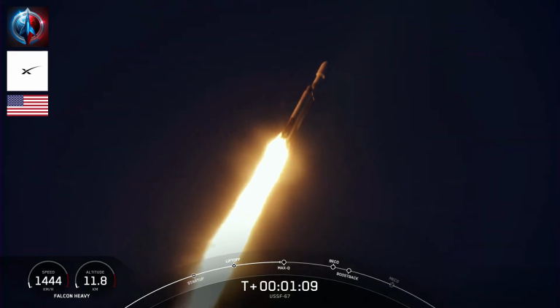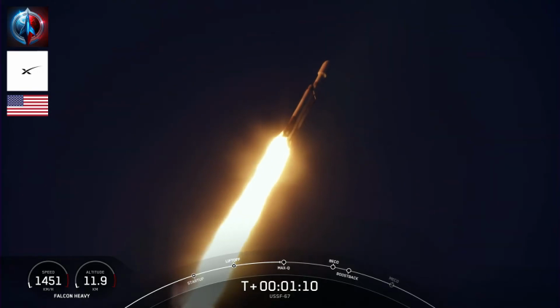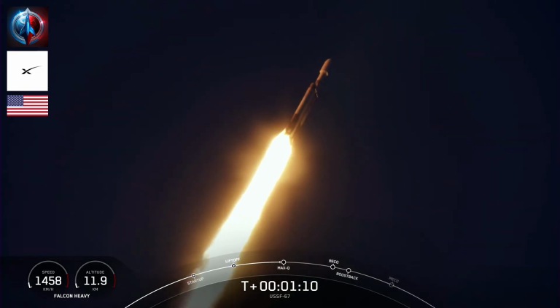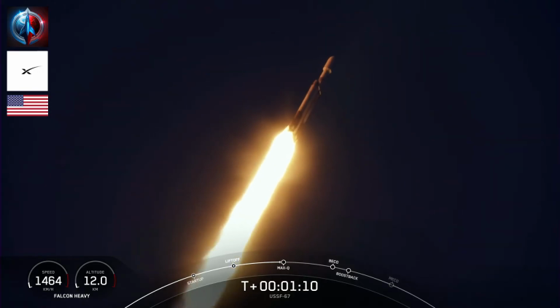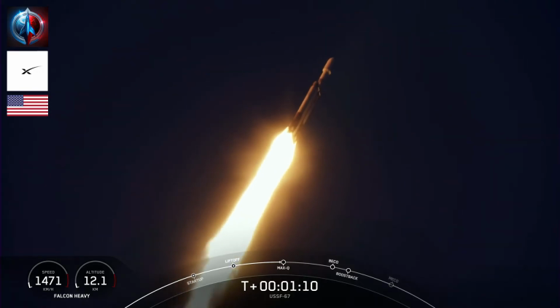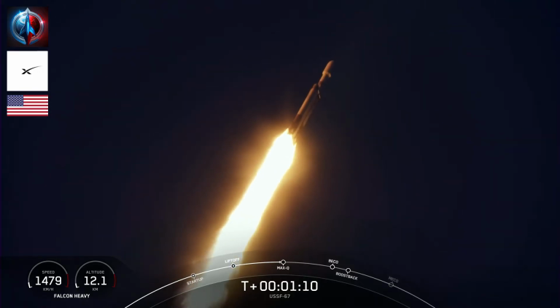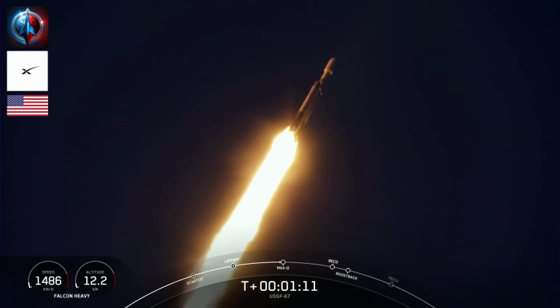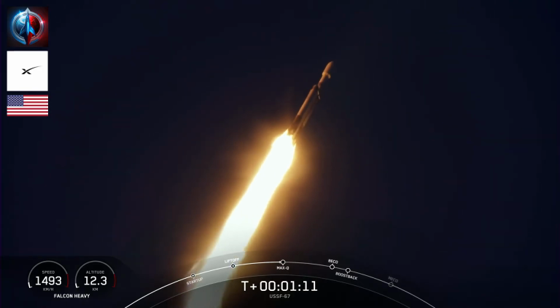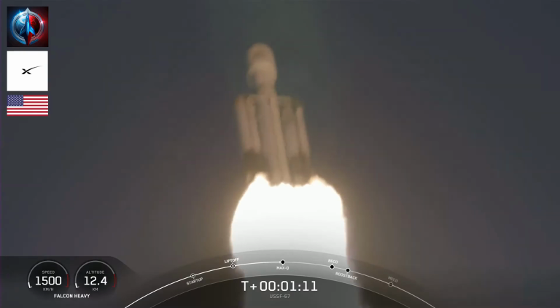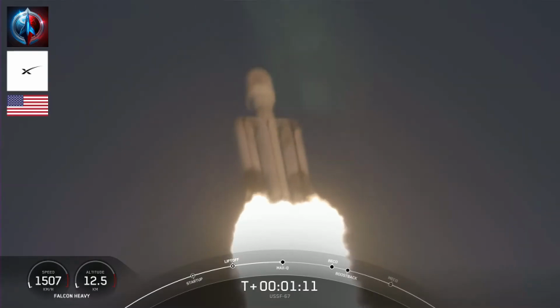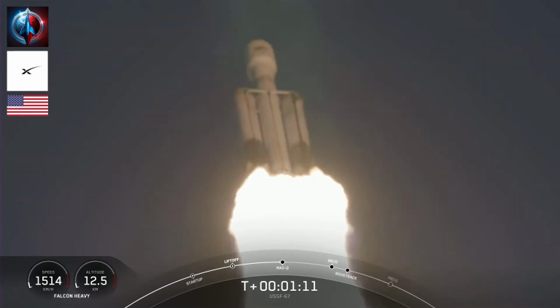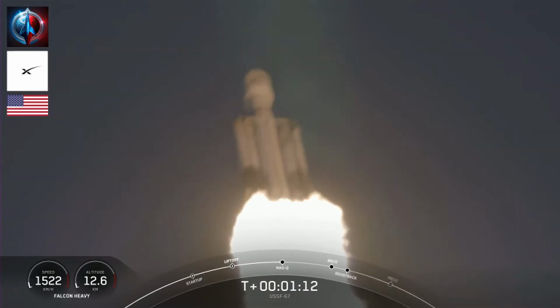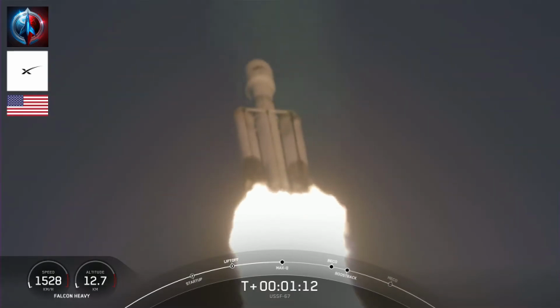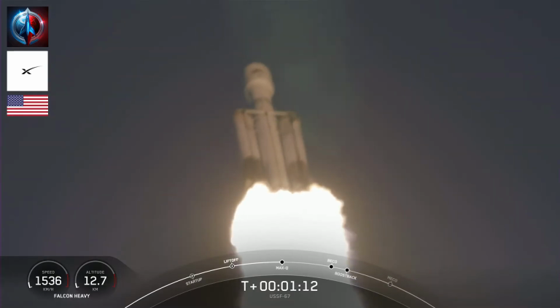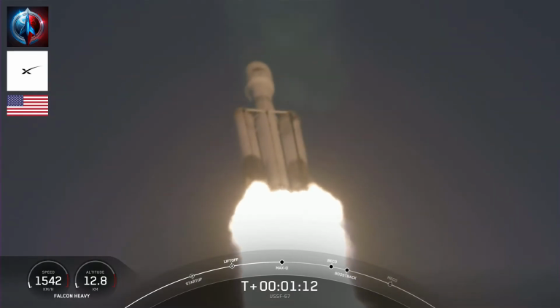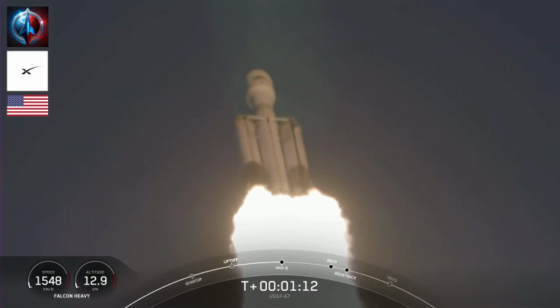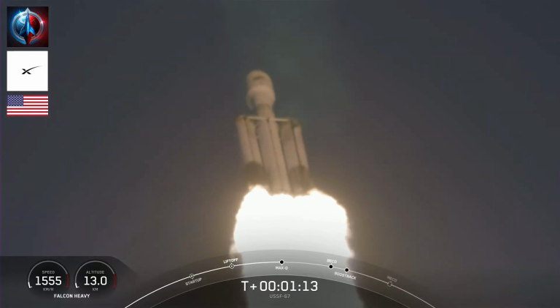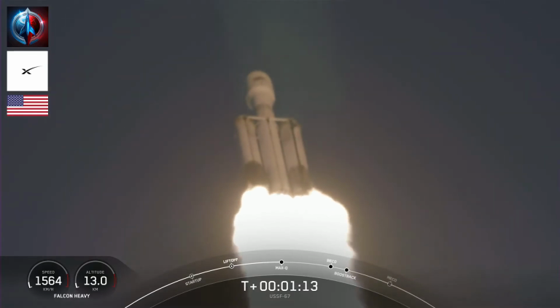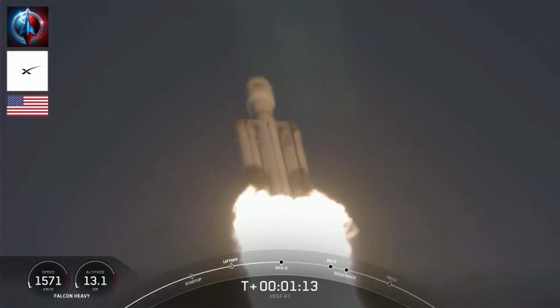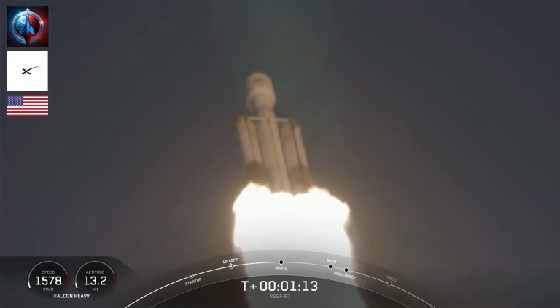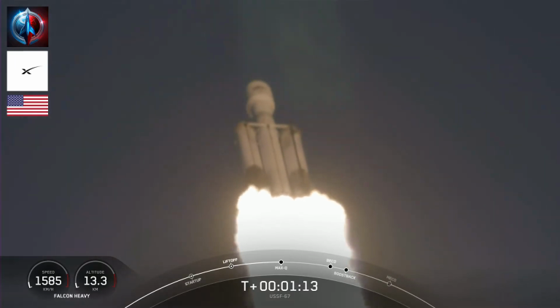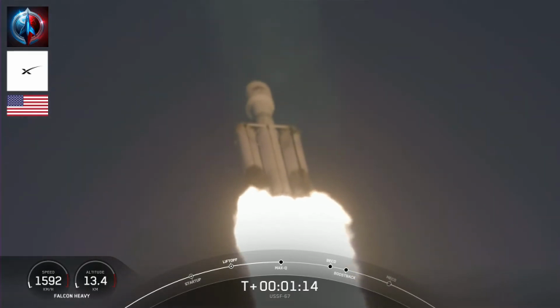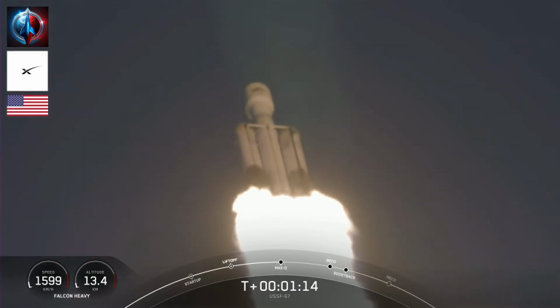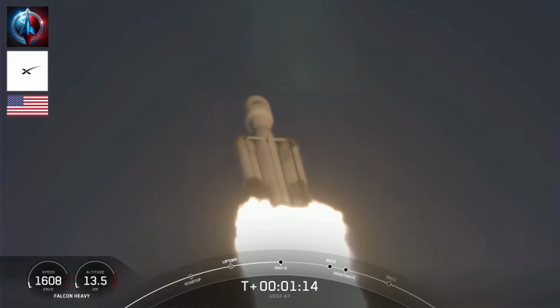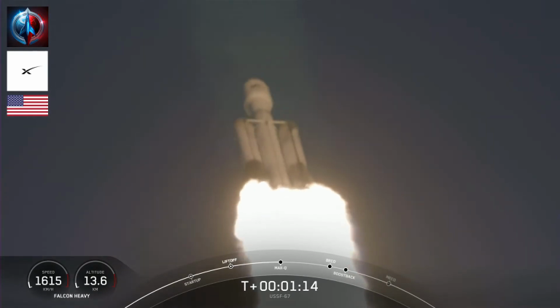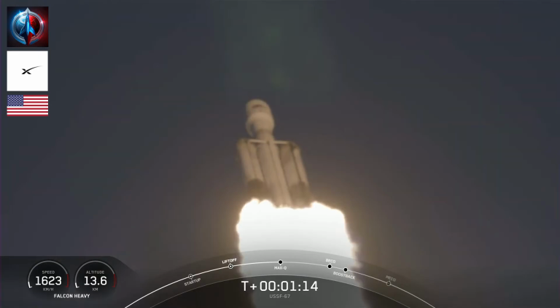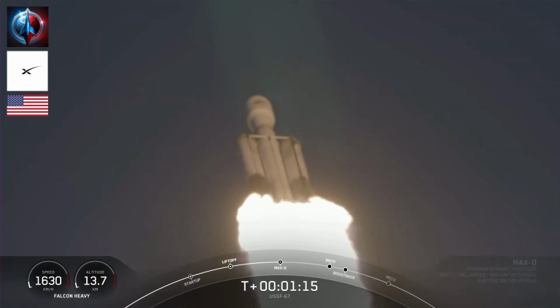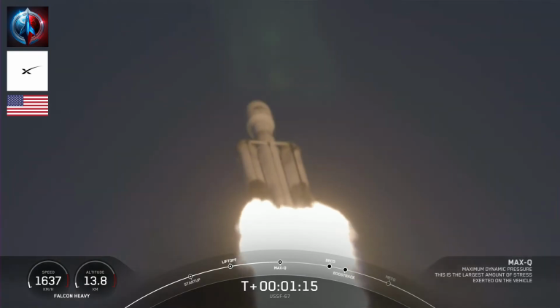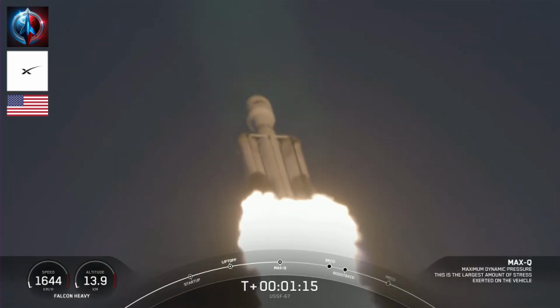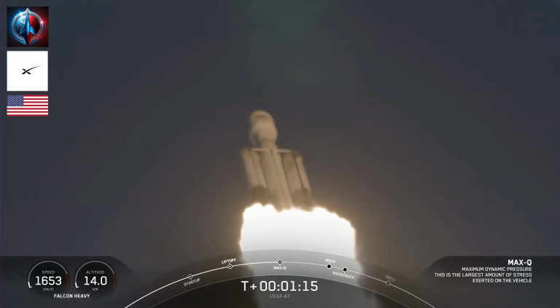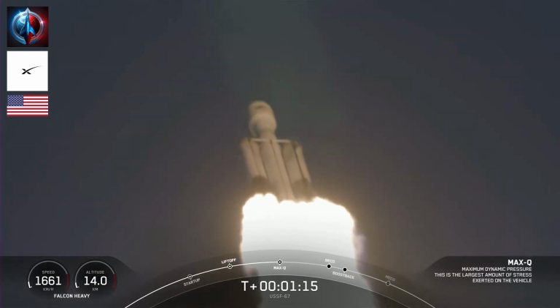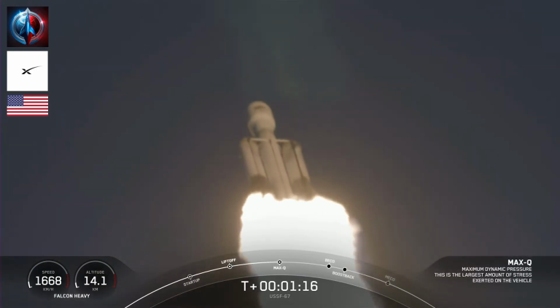And incredible, incredible views there on your screen. Falcon Heavy in flight.